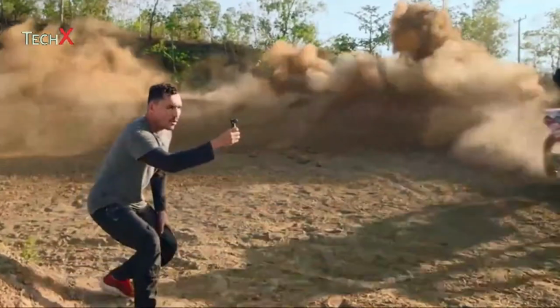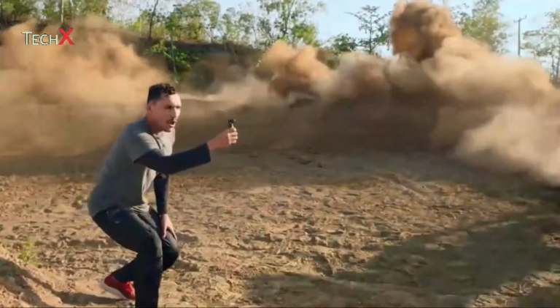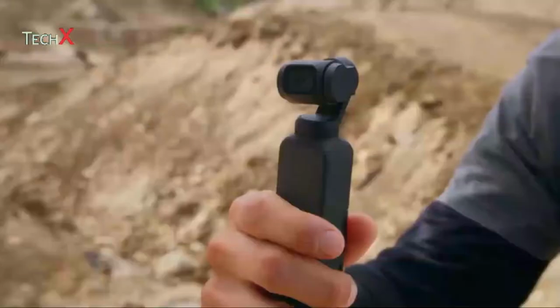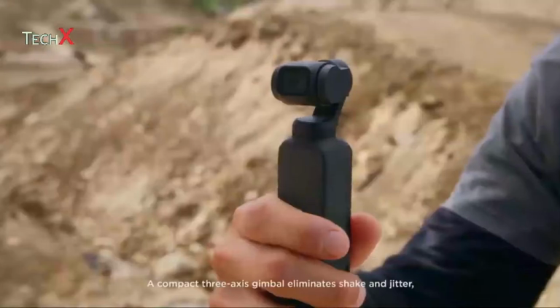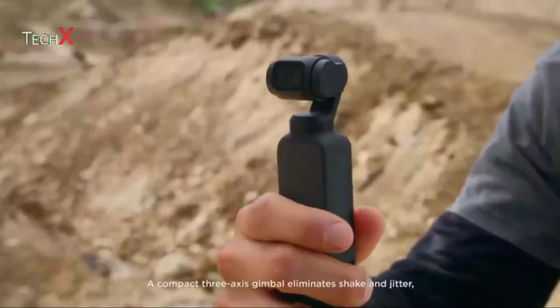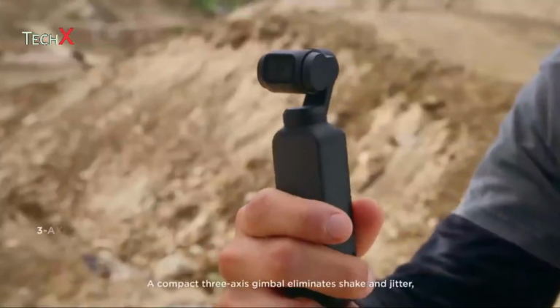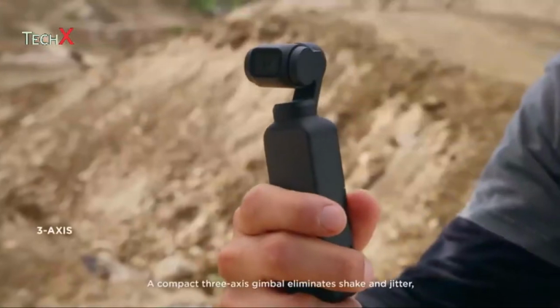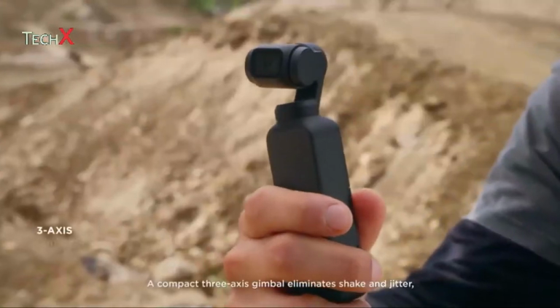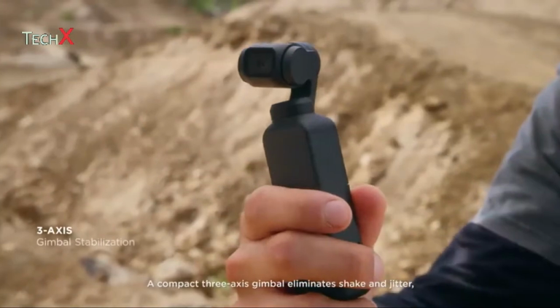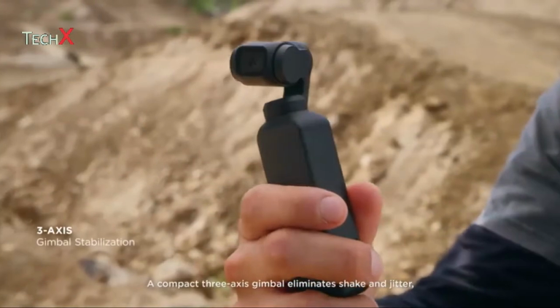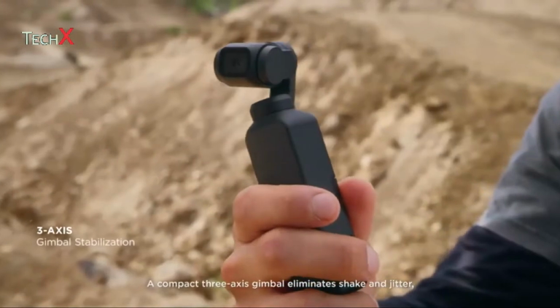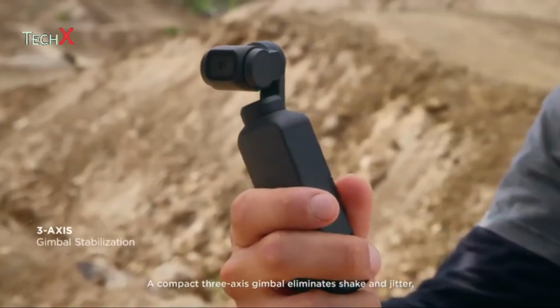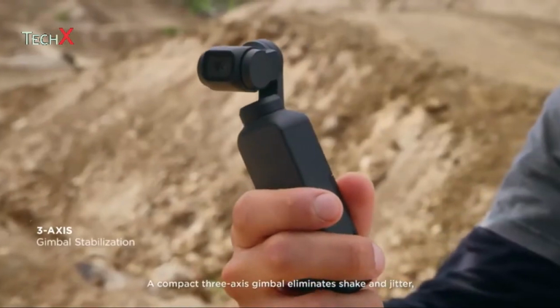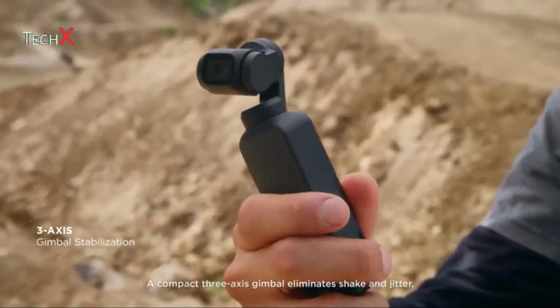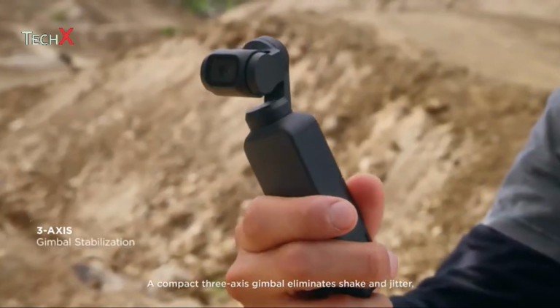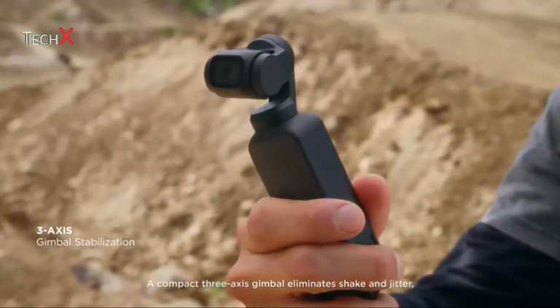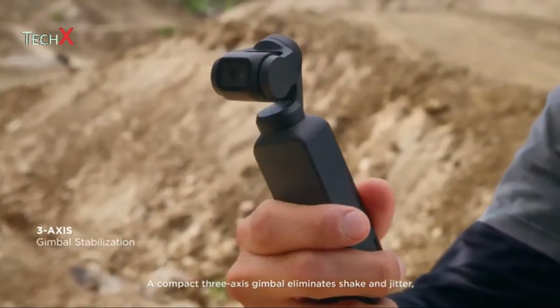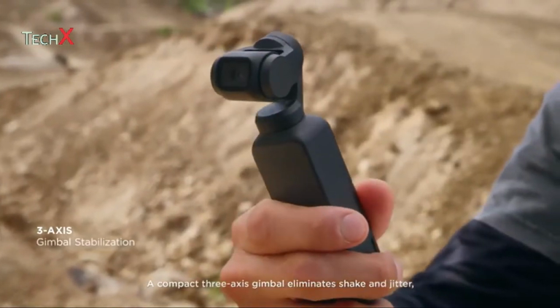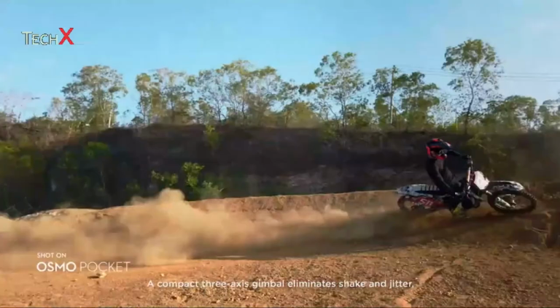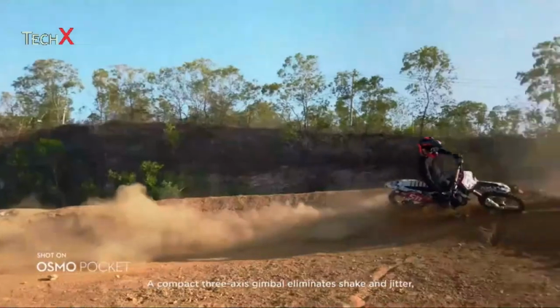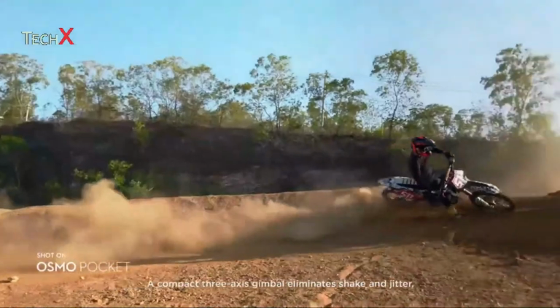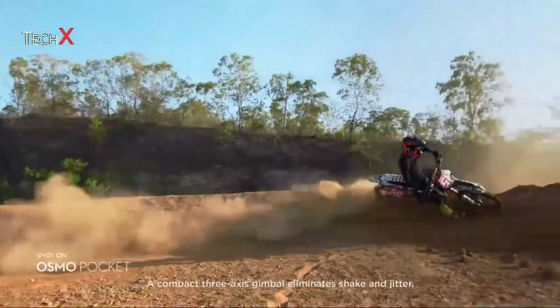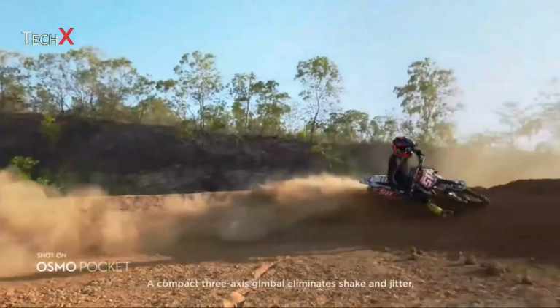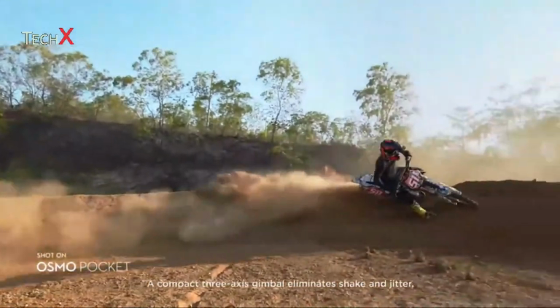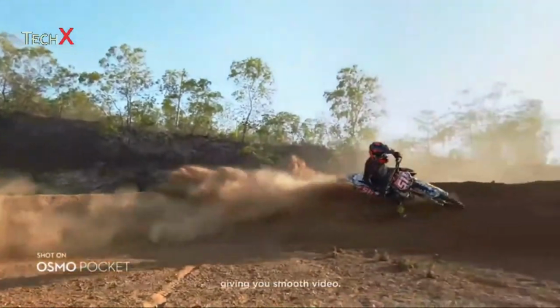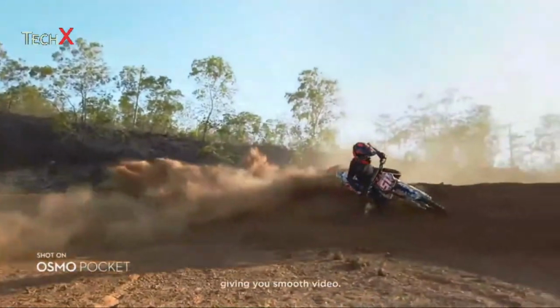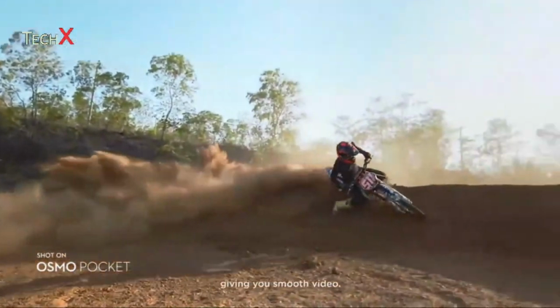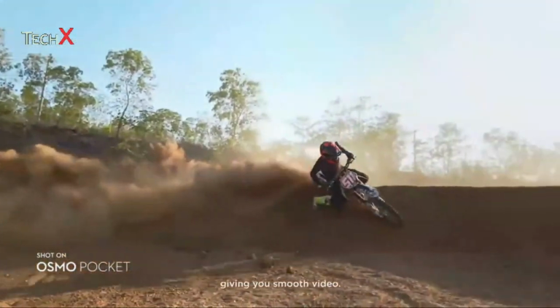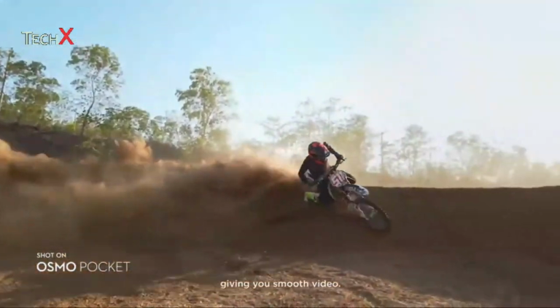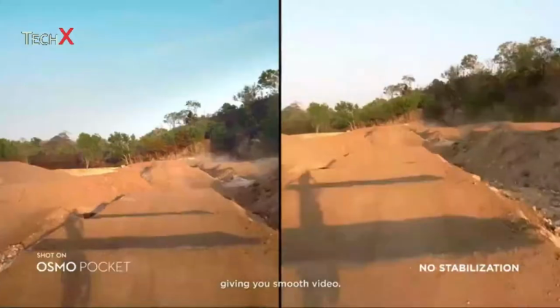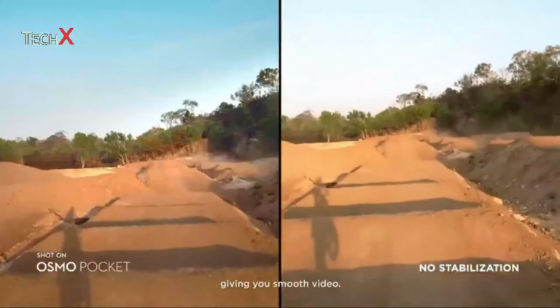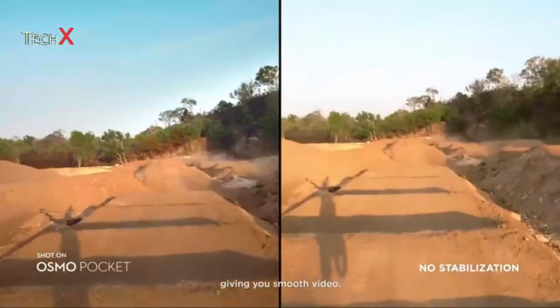A compact 3-axis gimbal eliminates shake and jitter, giving you smooth video.